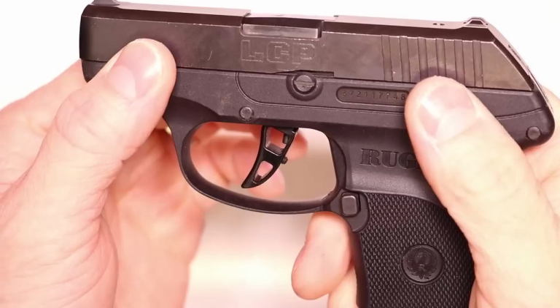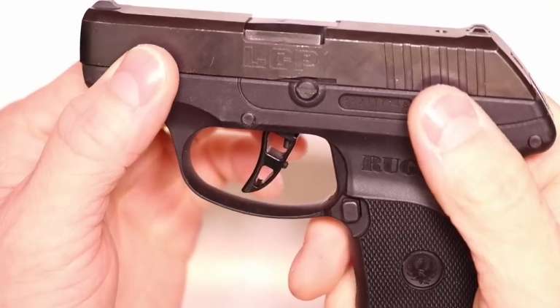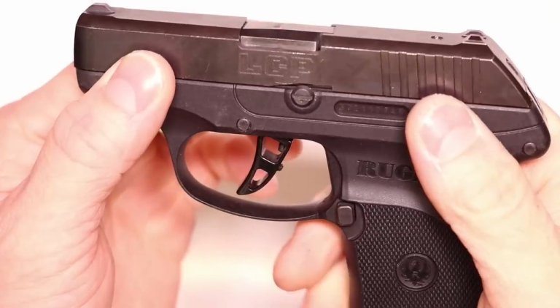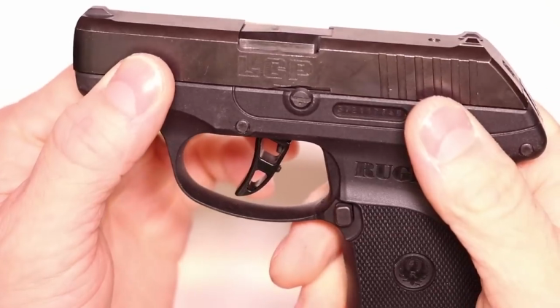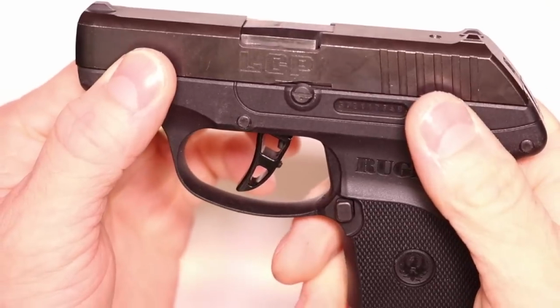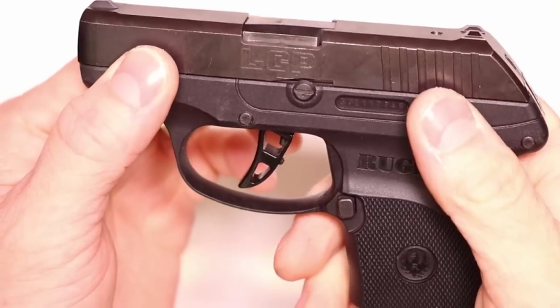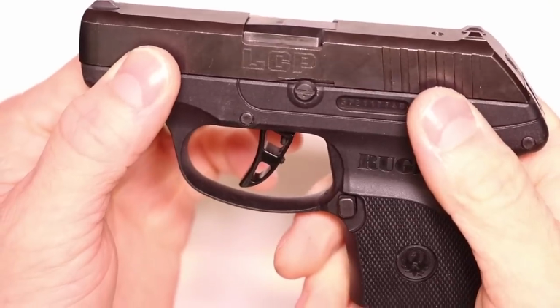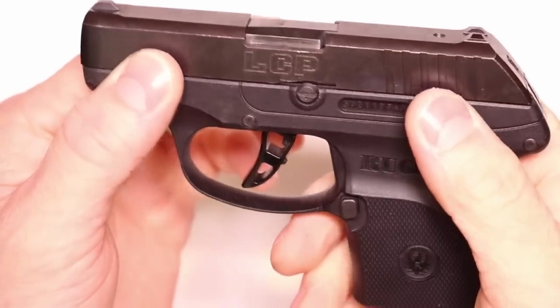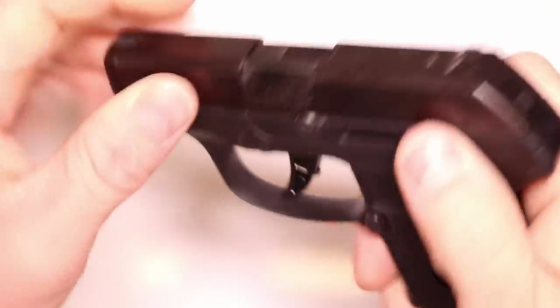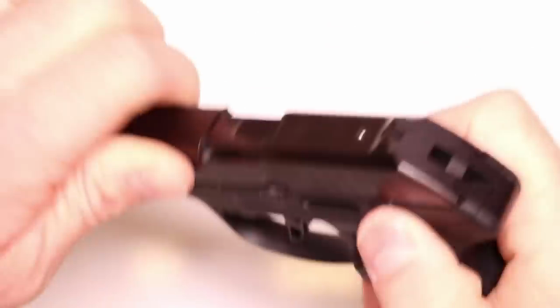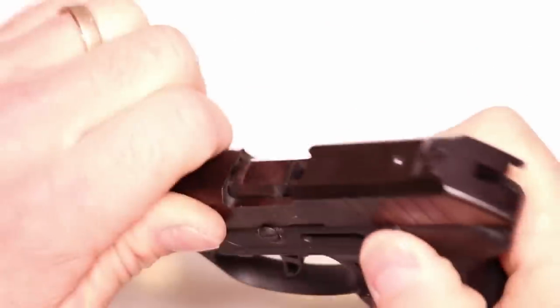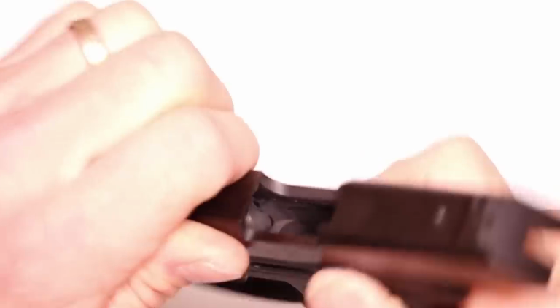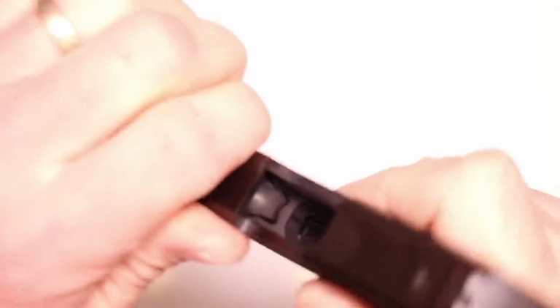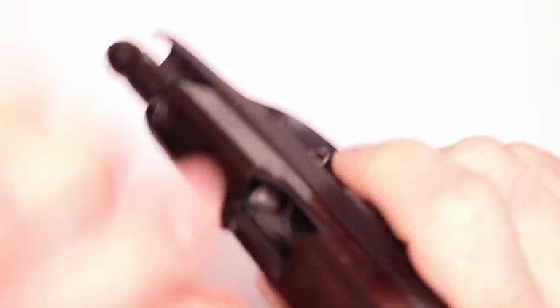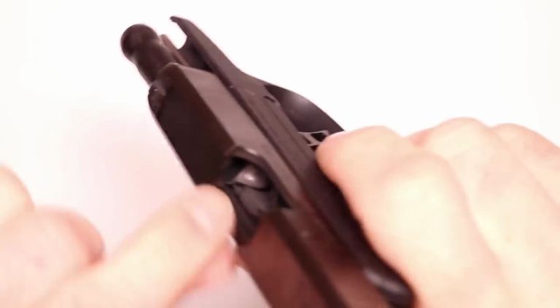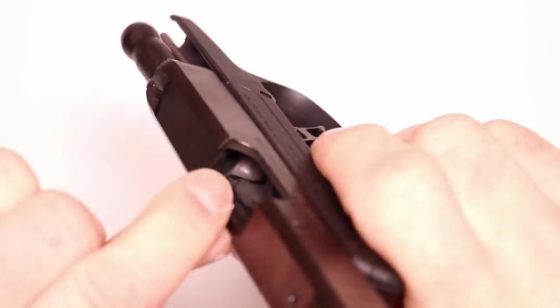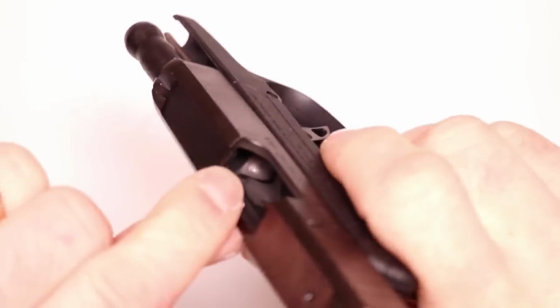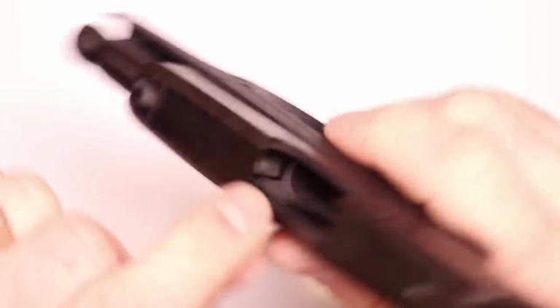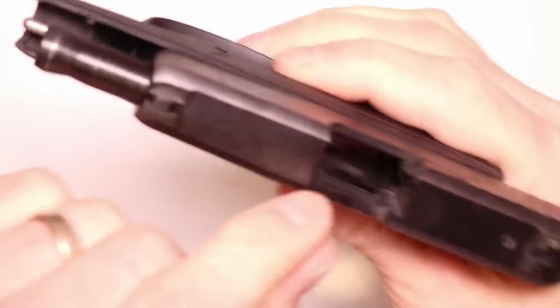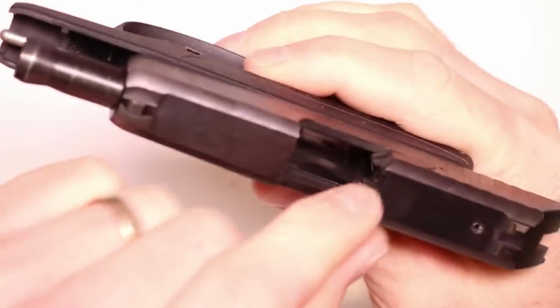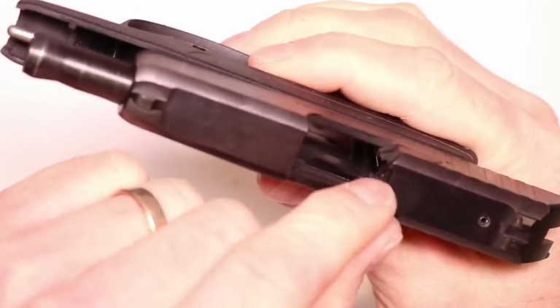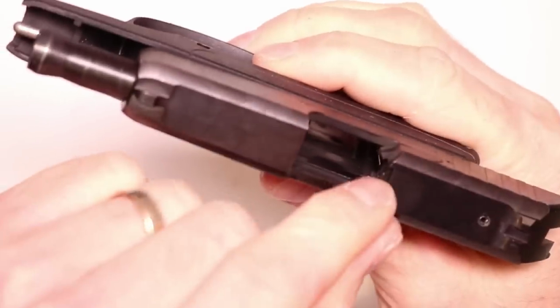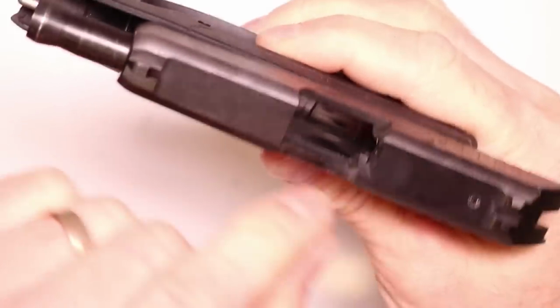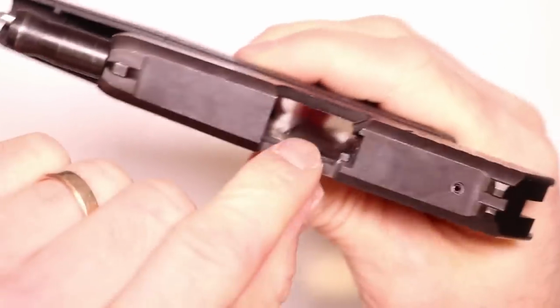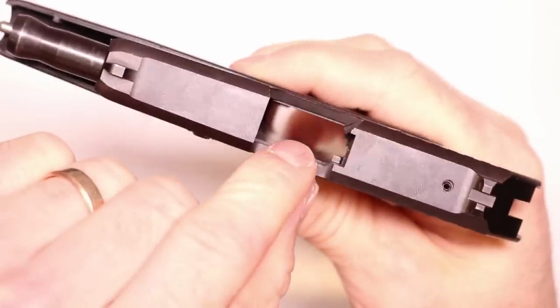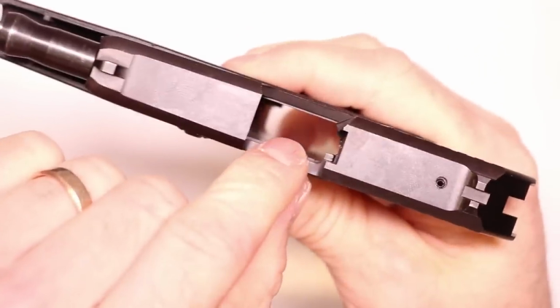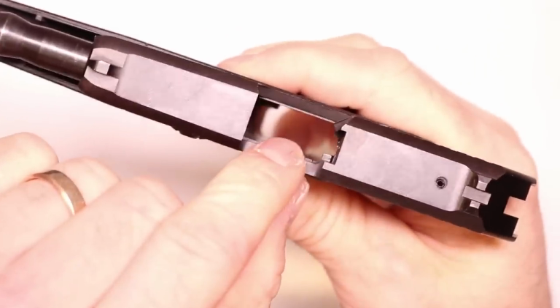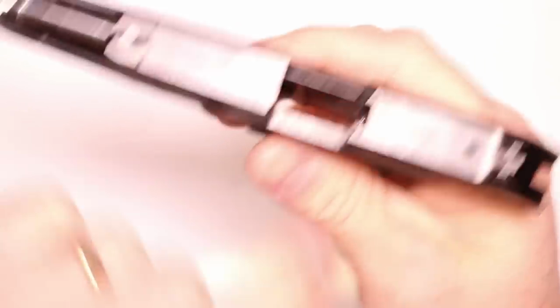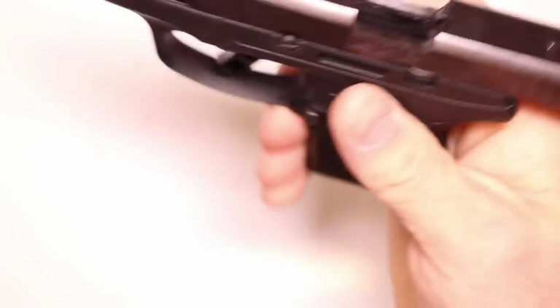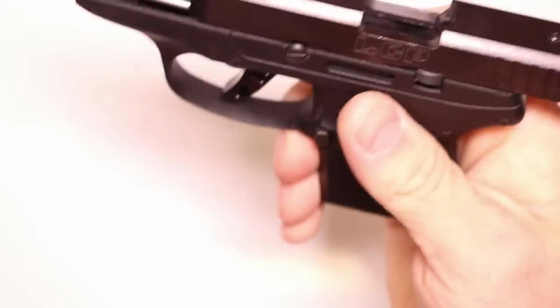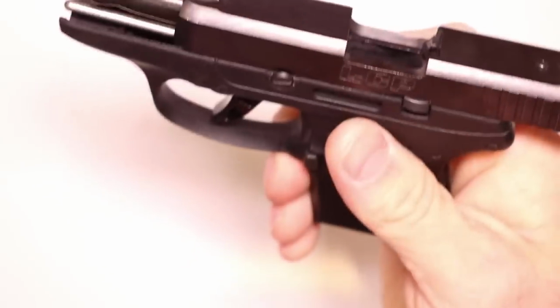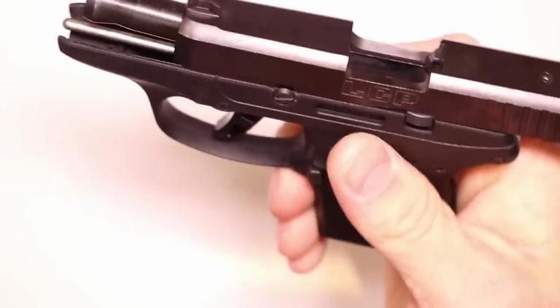Before we get started, let's go ahead and check our firearms together. Make sure they're clear, check the chamber, check the bolt face, check the magazine well — this firearm's clear.